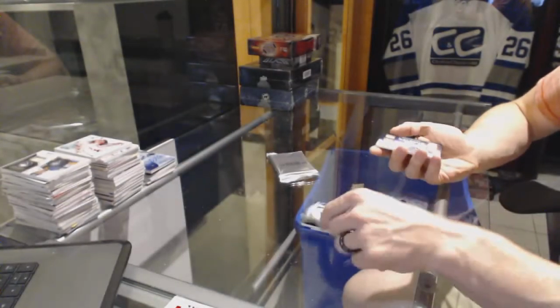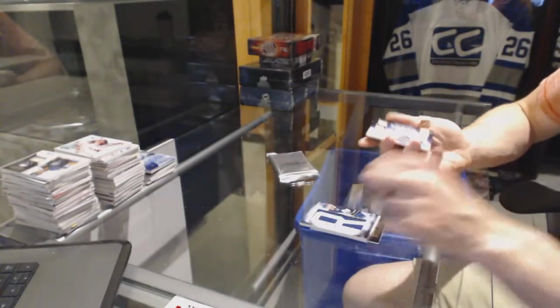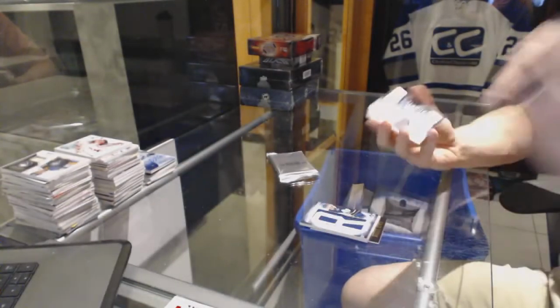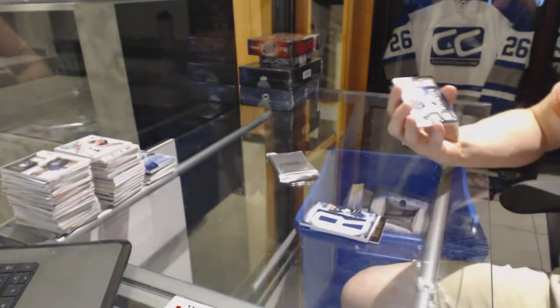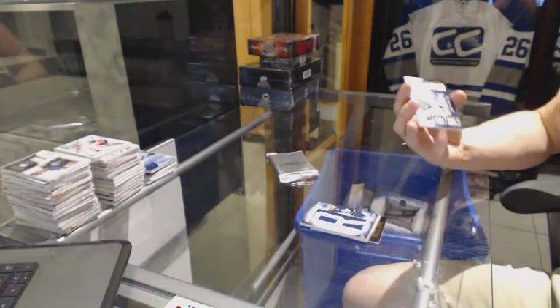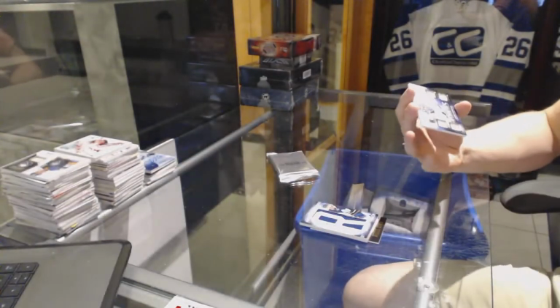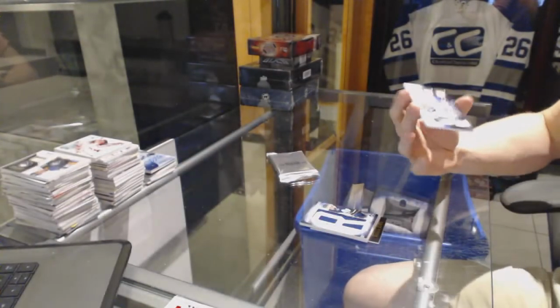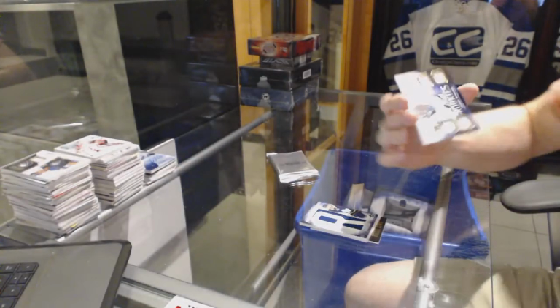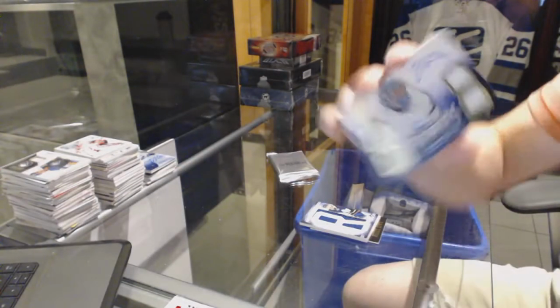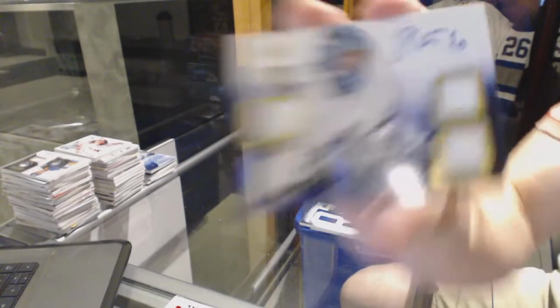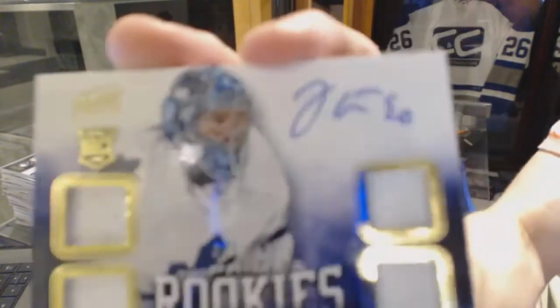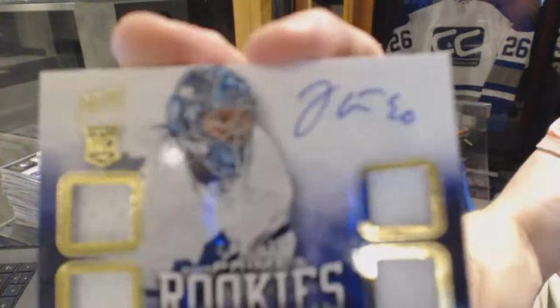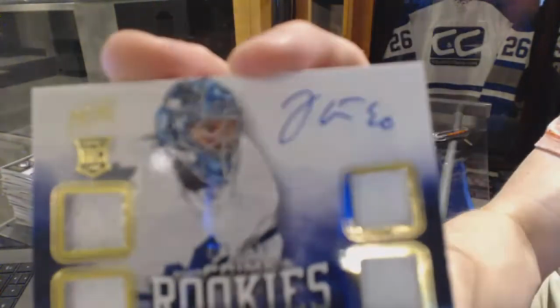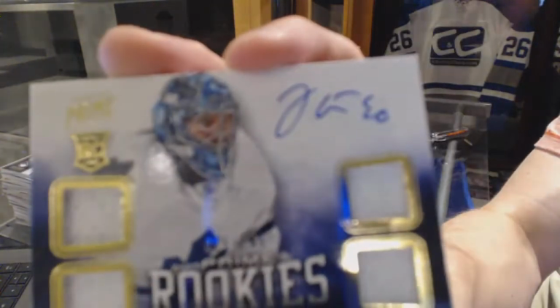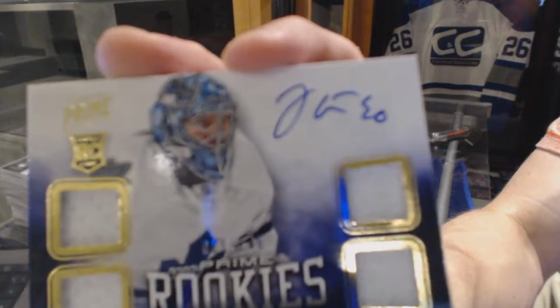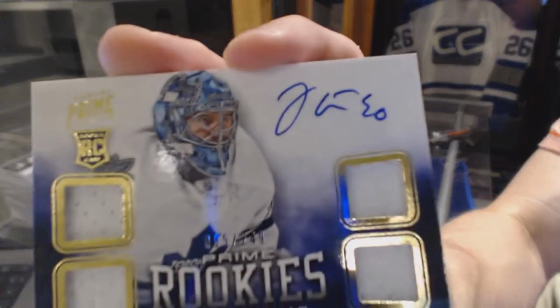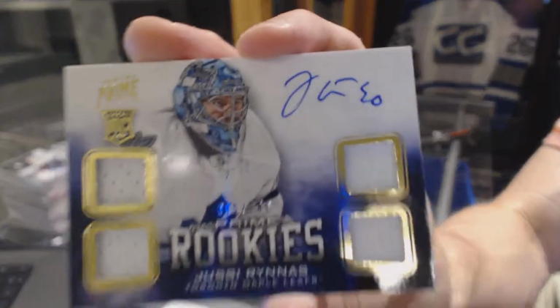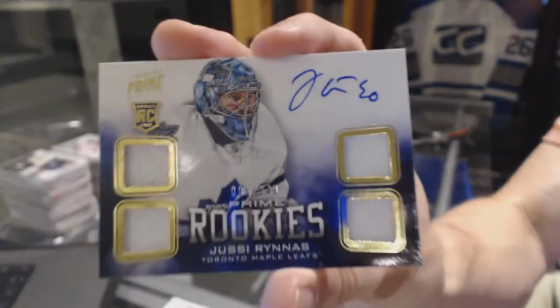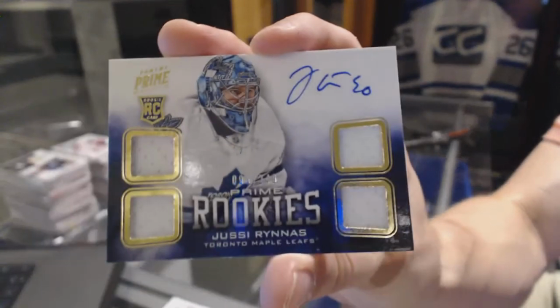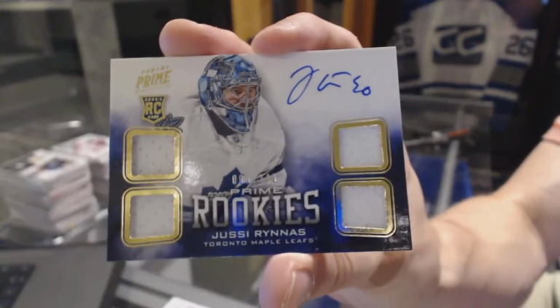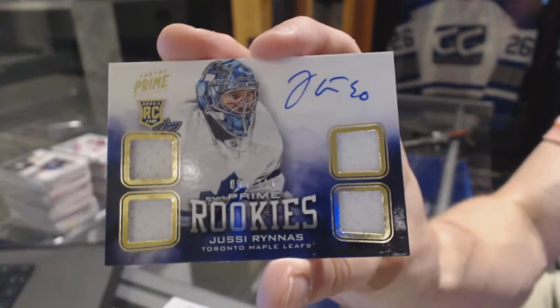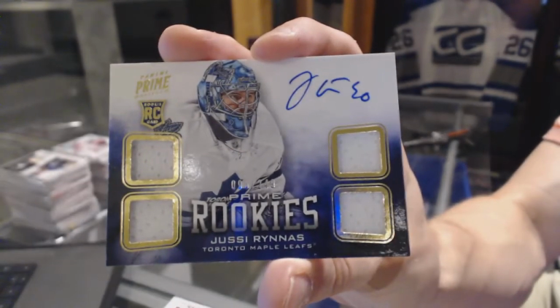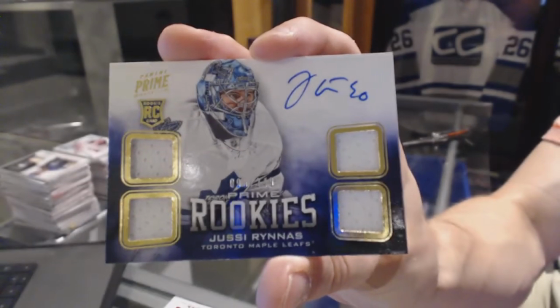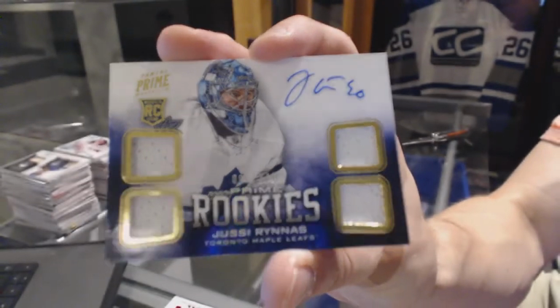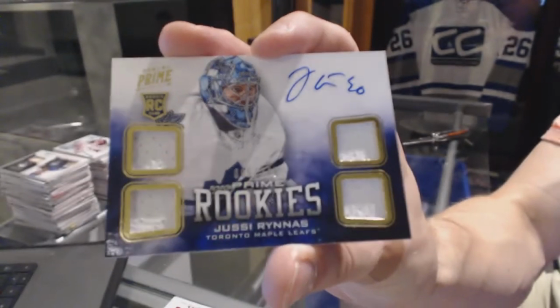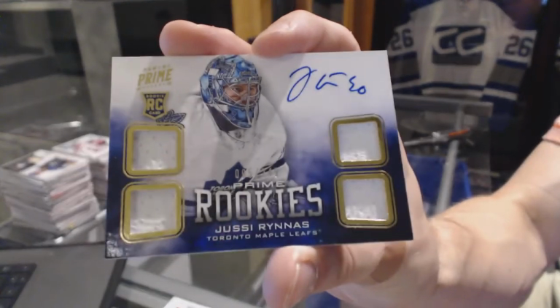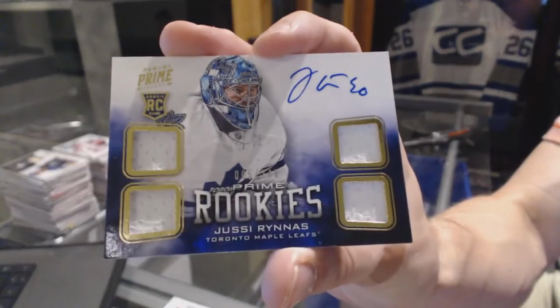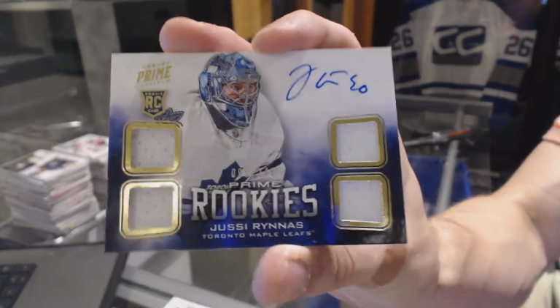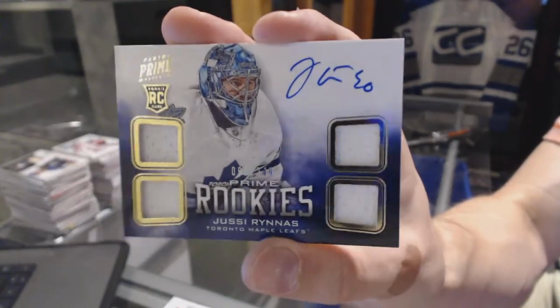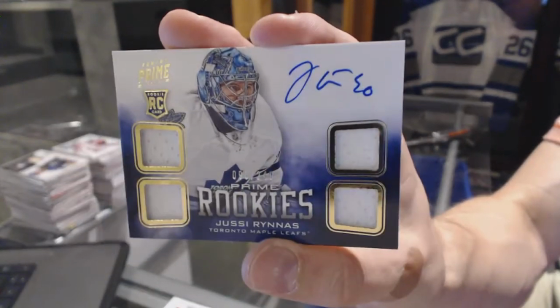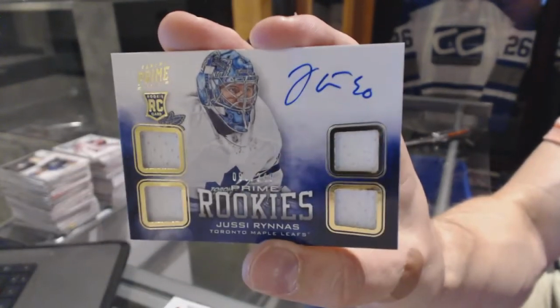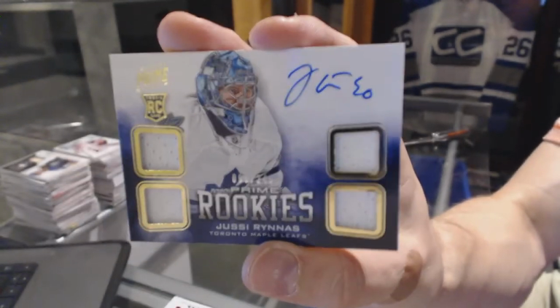And a quad jersey rookie auto, numbered to 249 for the Toronto Maple Leafs — UC Runes.